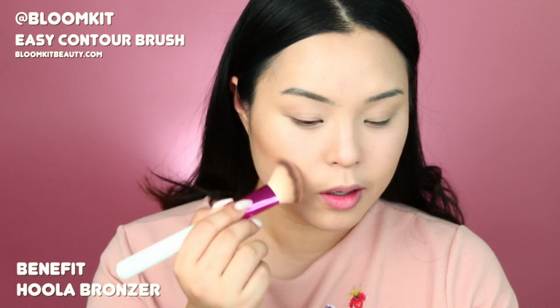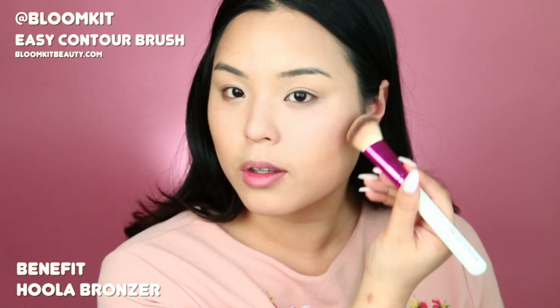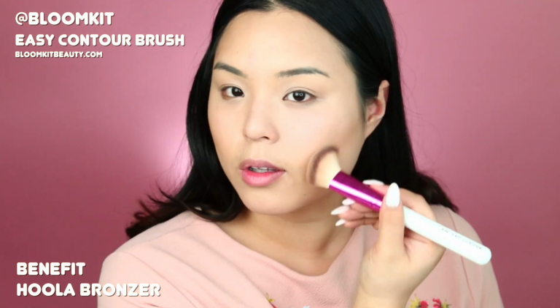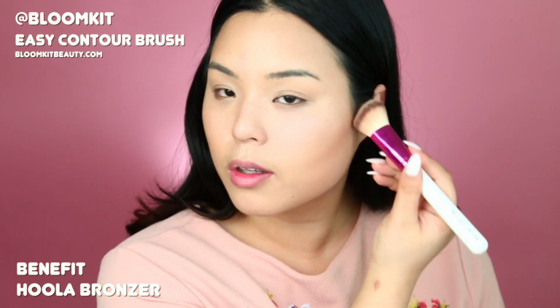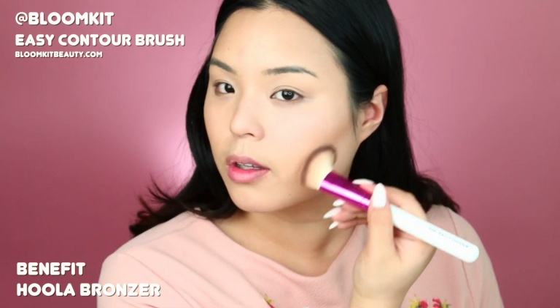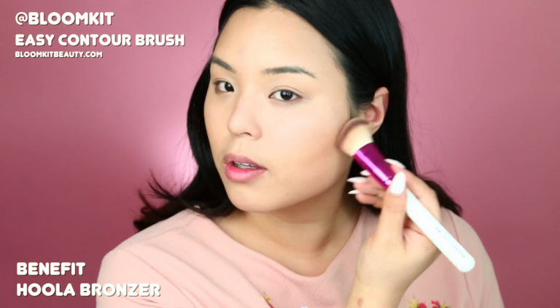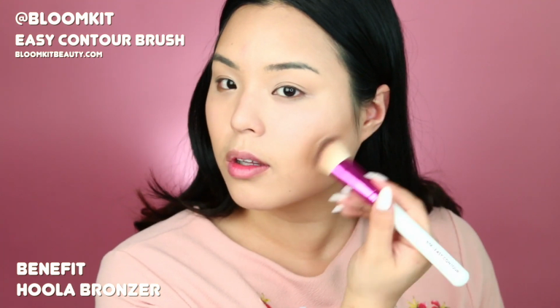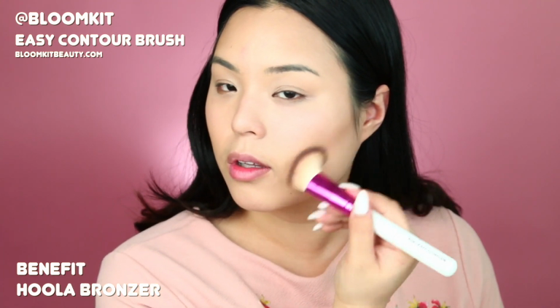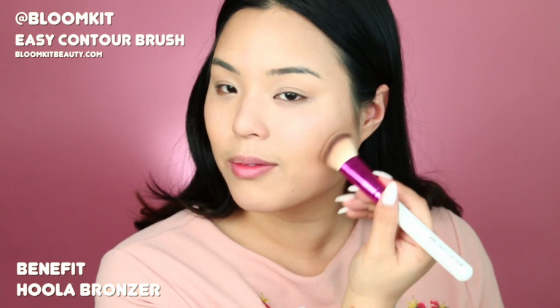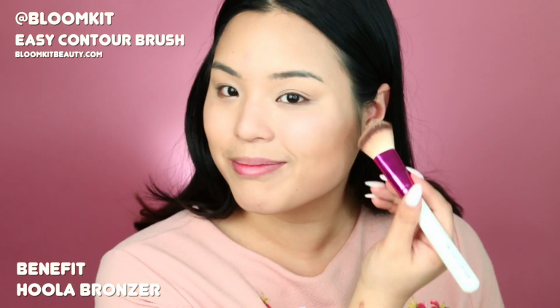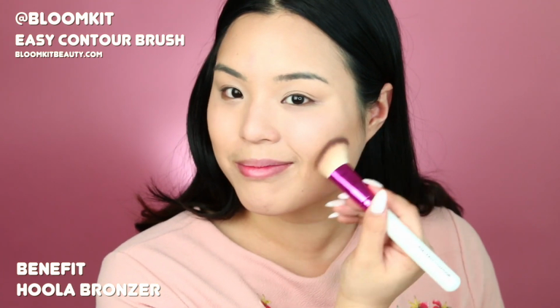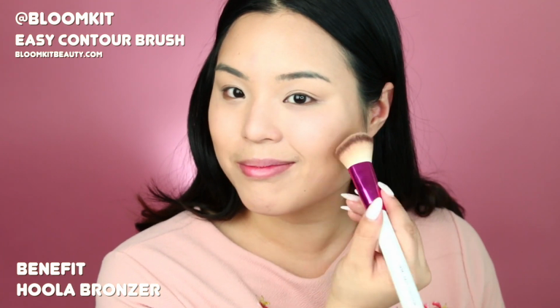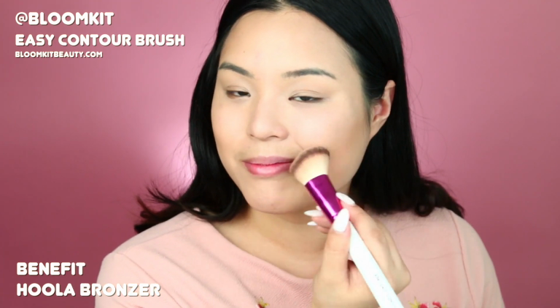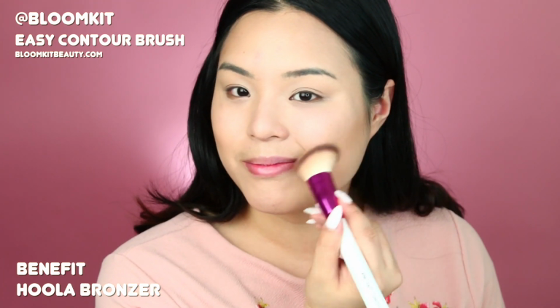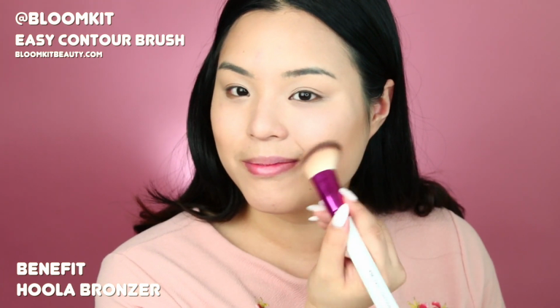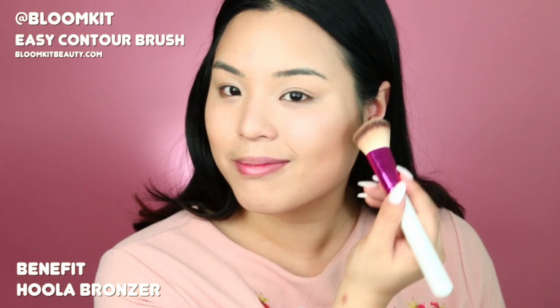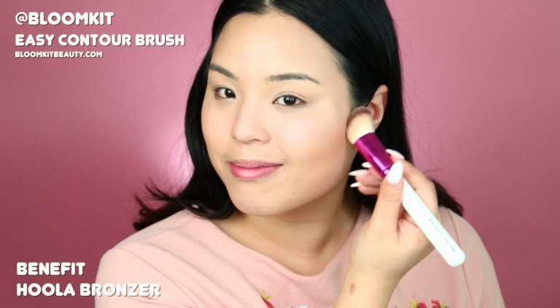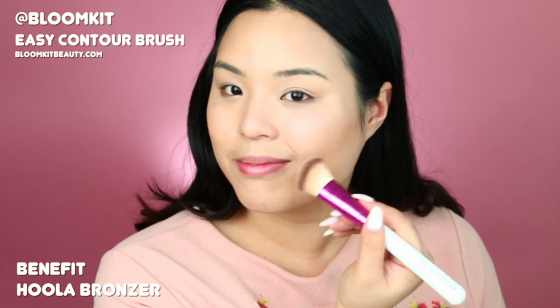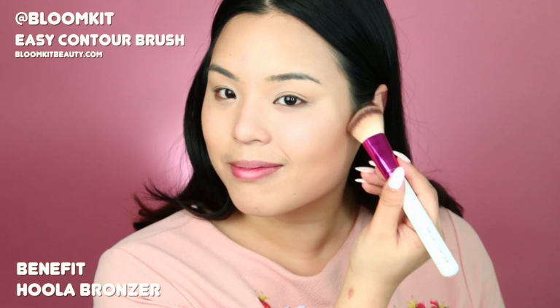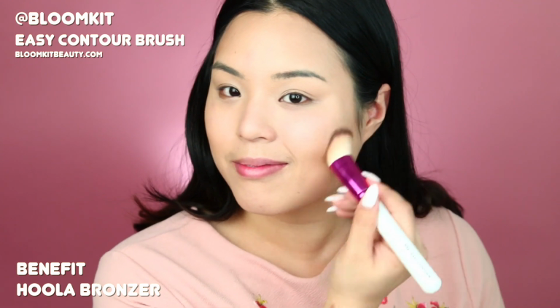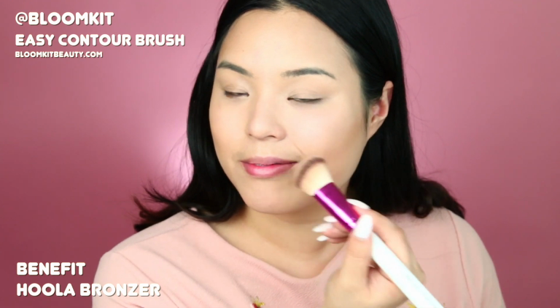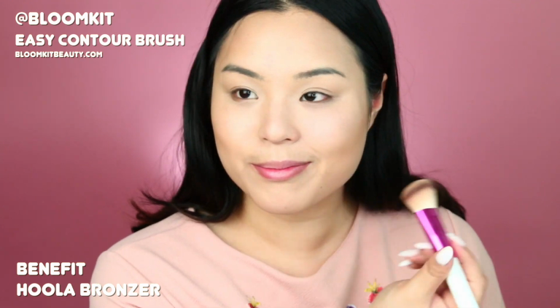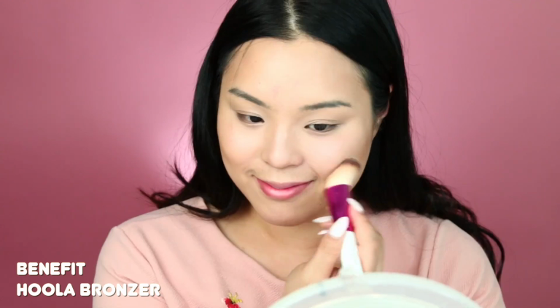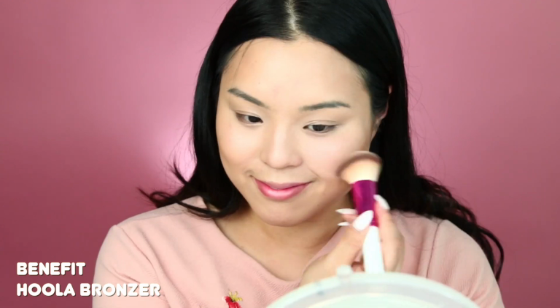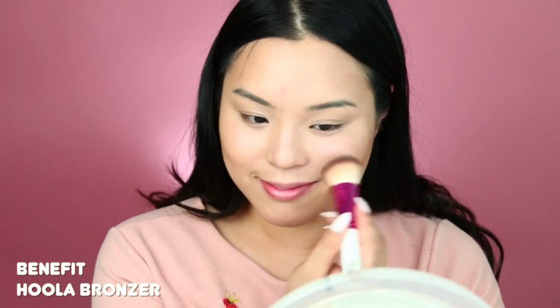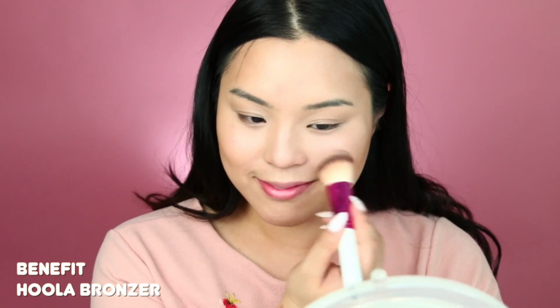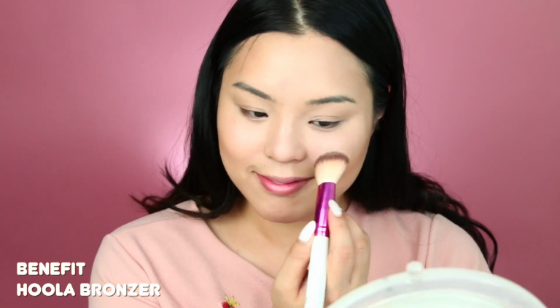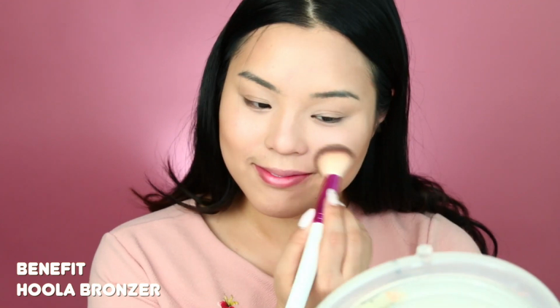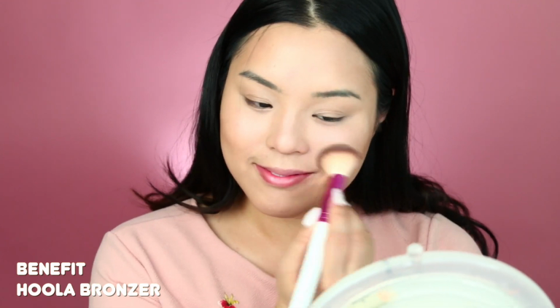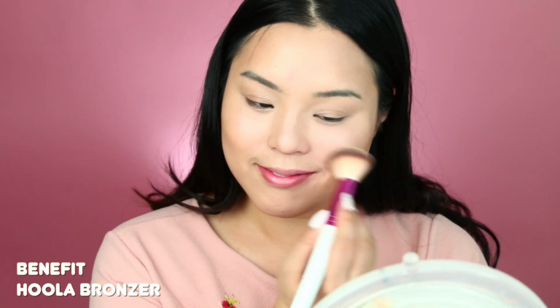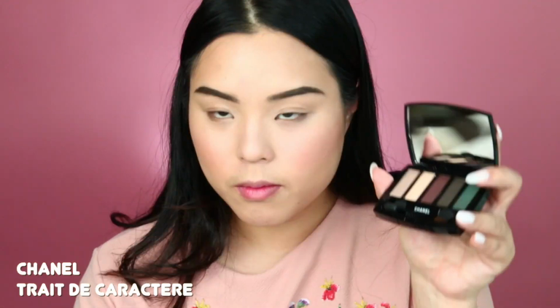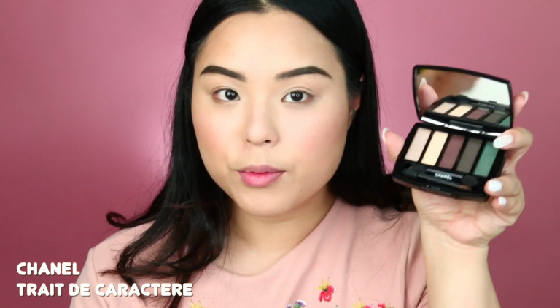I like to put this under my cheekbones to make myself really sculpted. Seriously, if I don't contour on the day, I feel really sad.